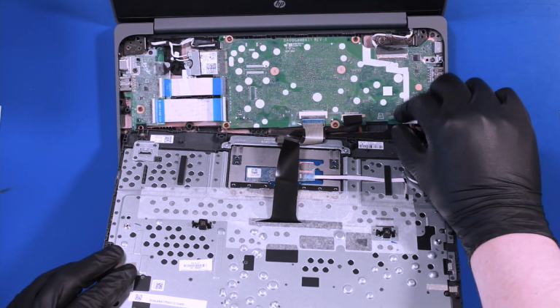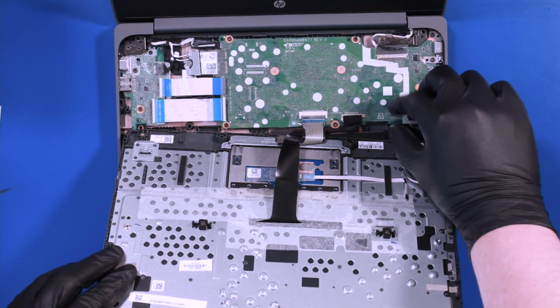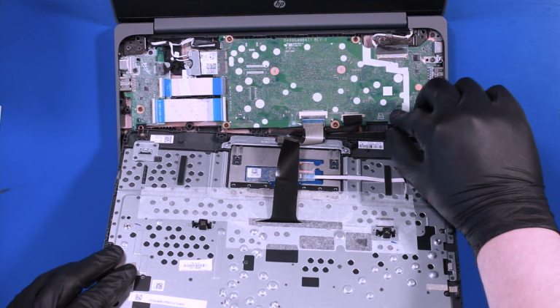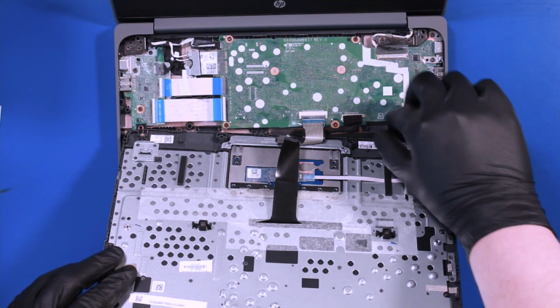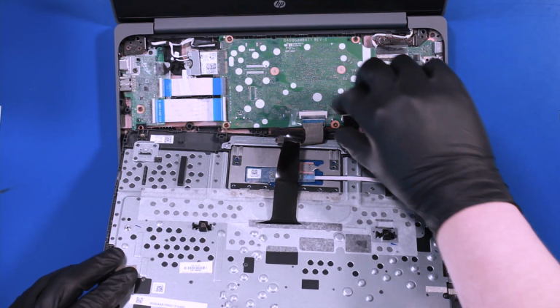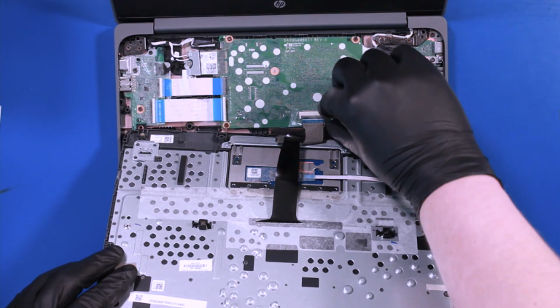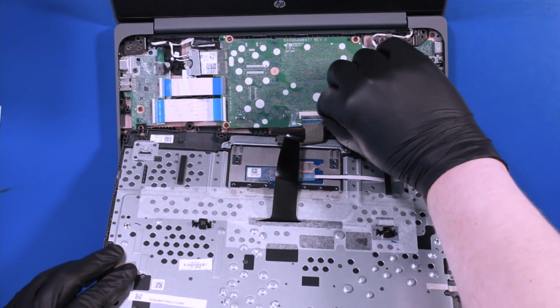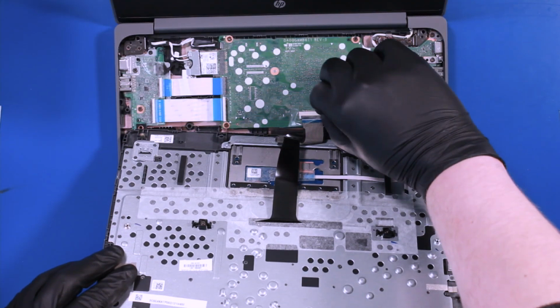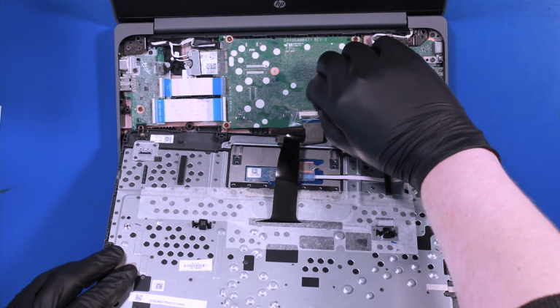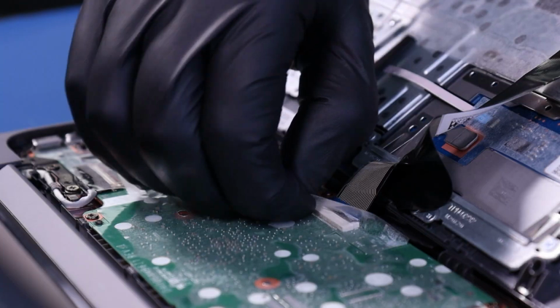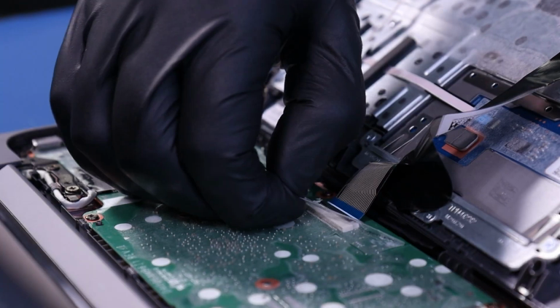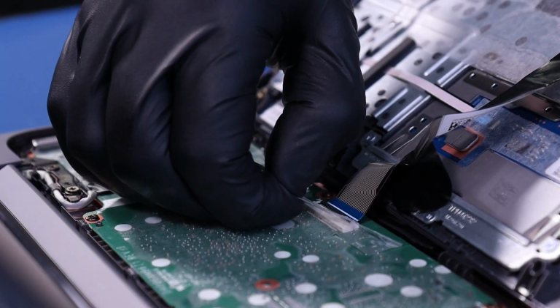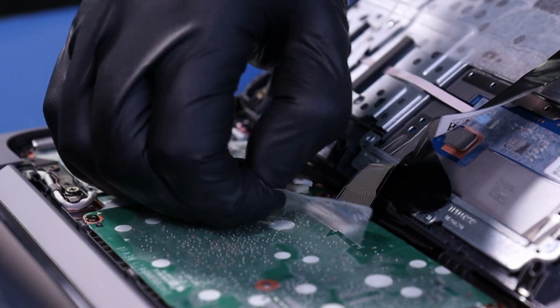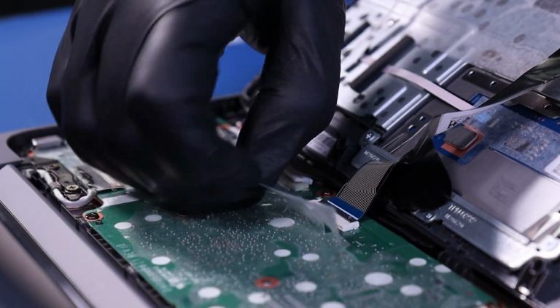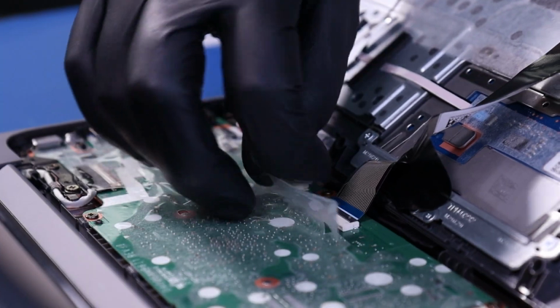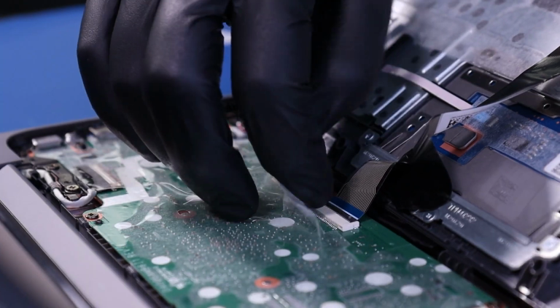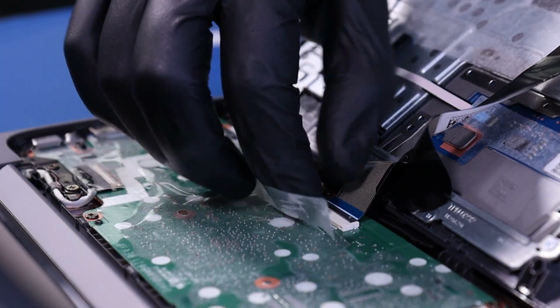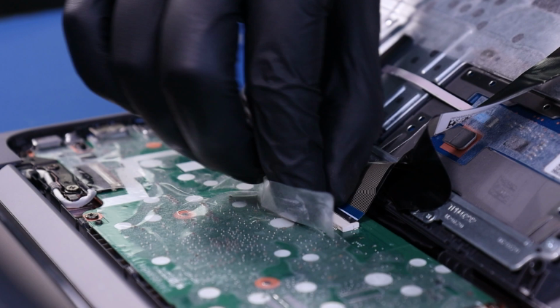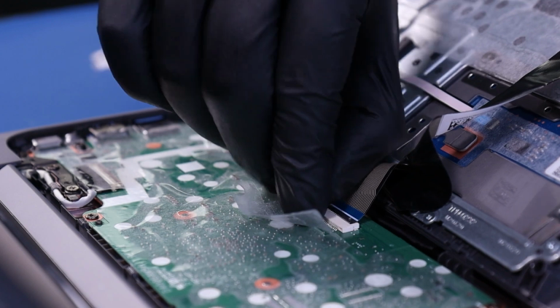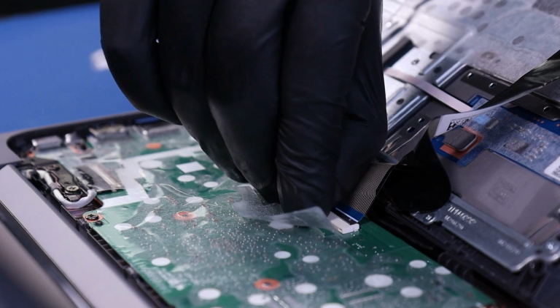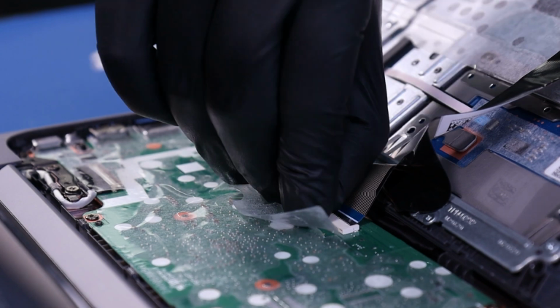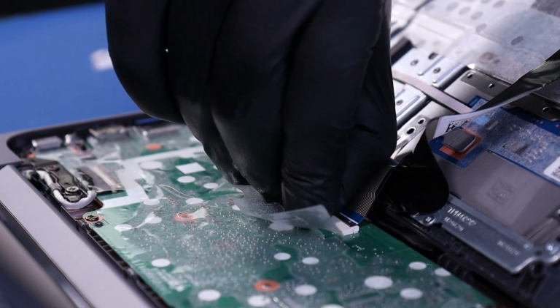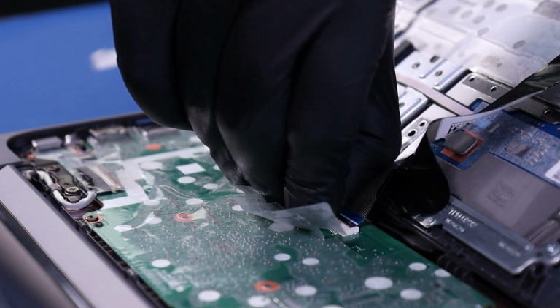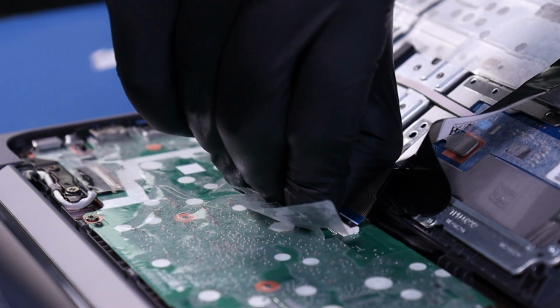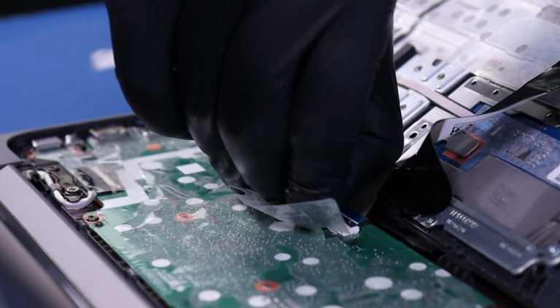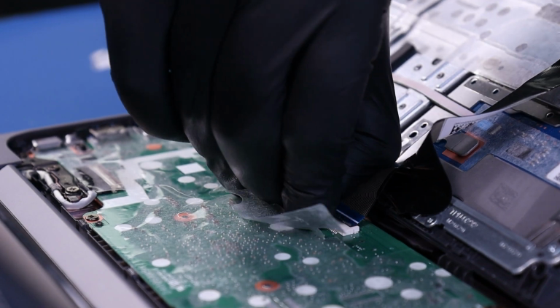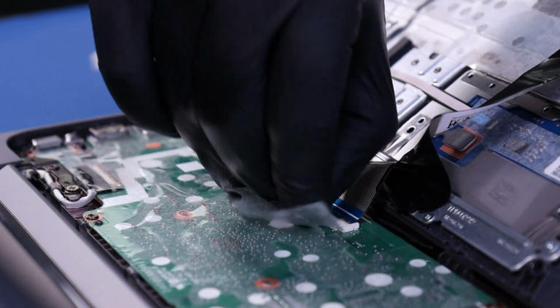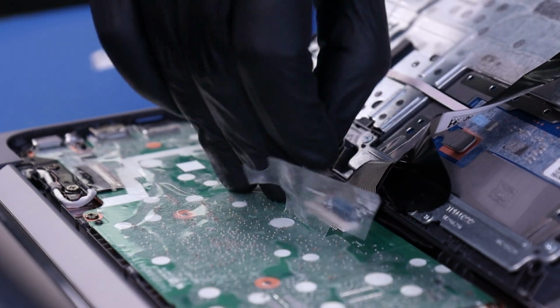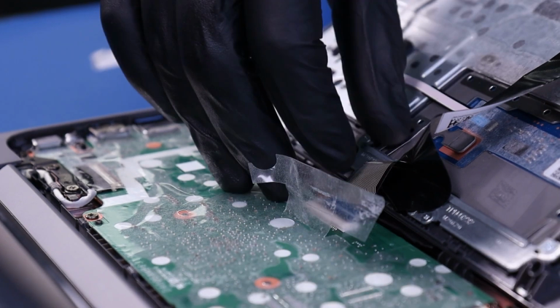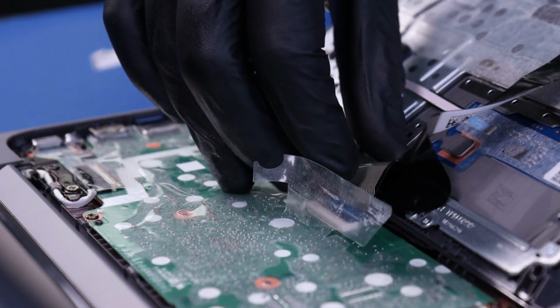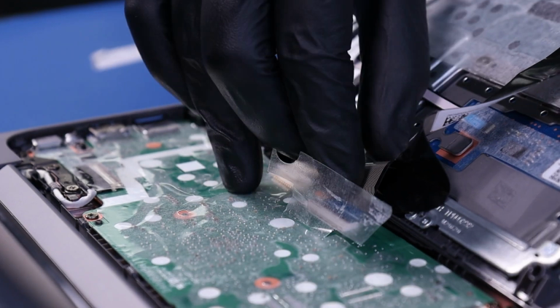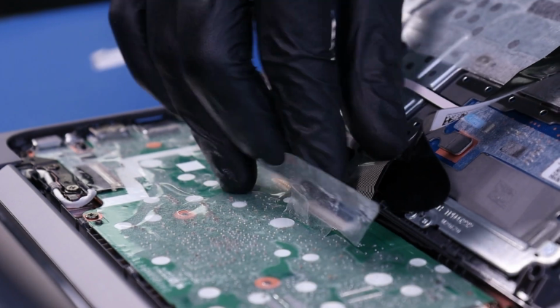Peel back the tape, flip open the locking clip, and unplug the palm rest cable.